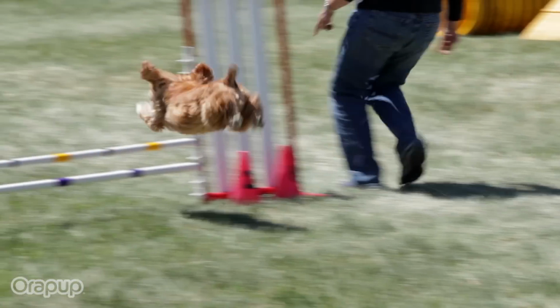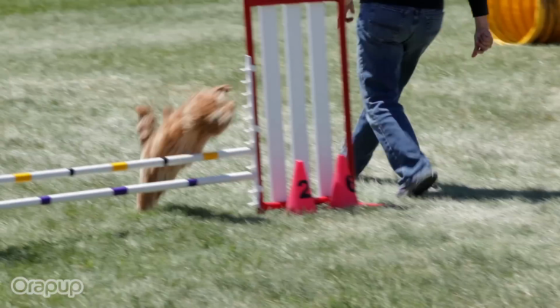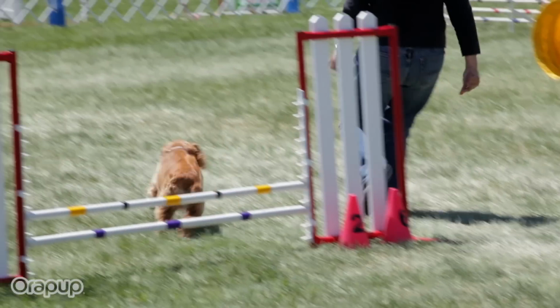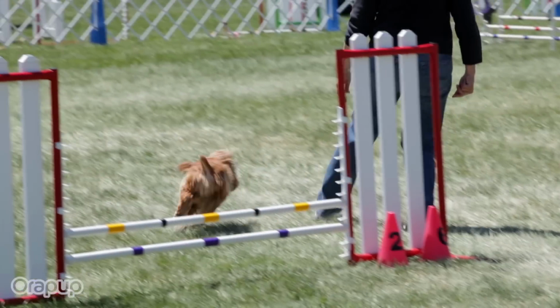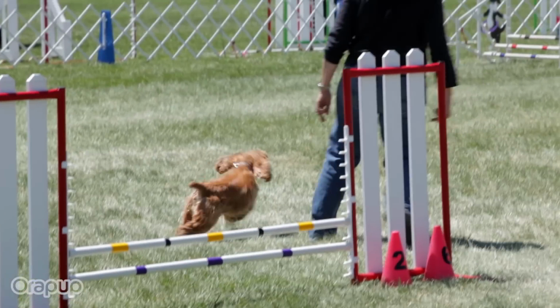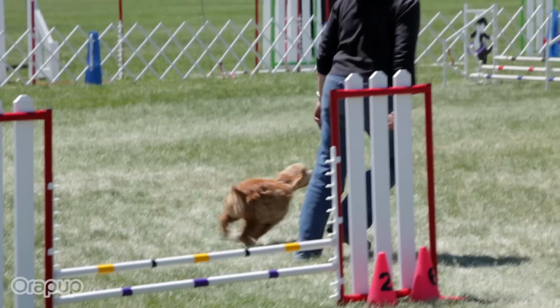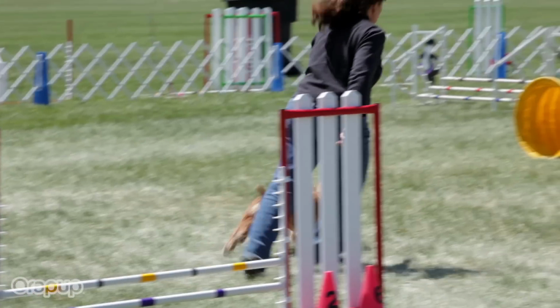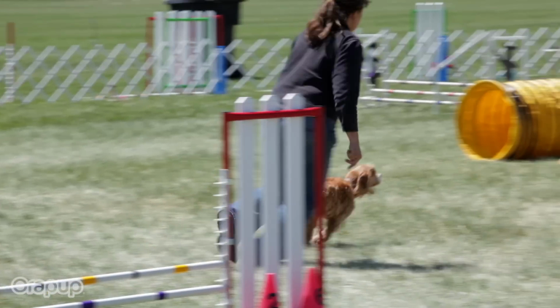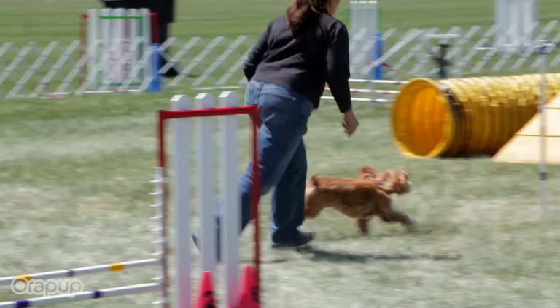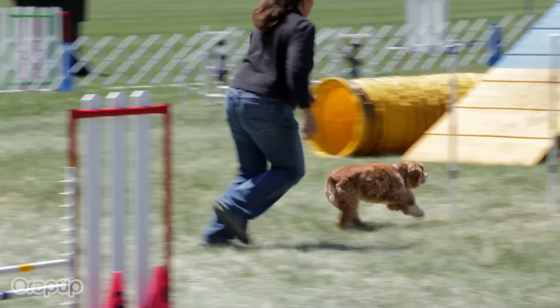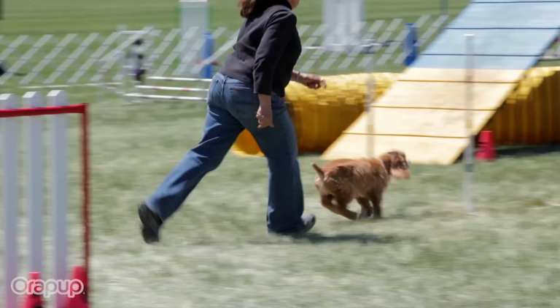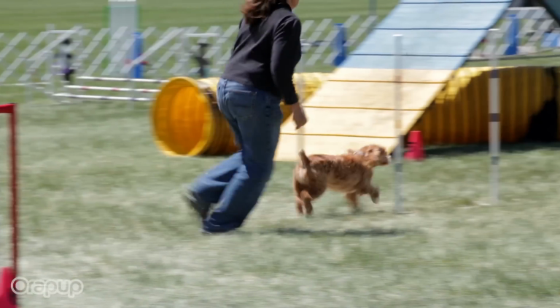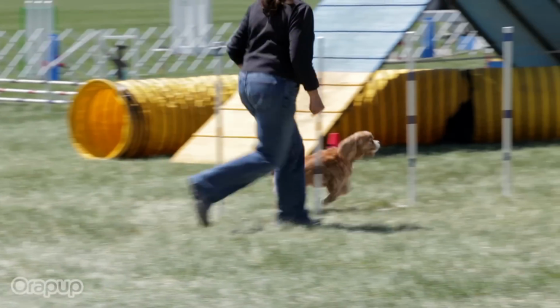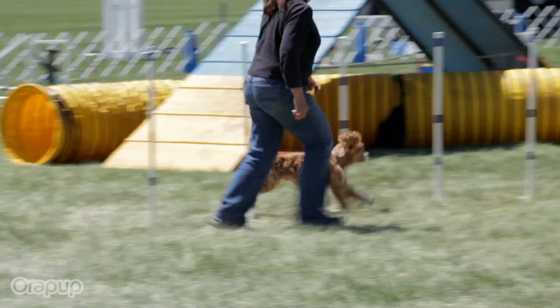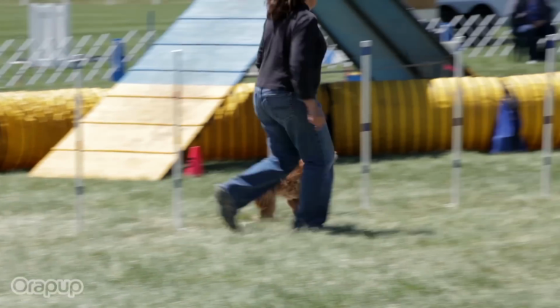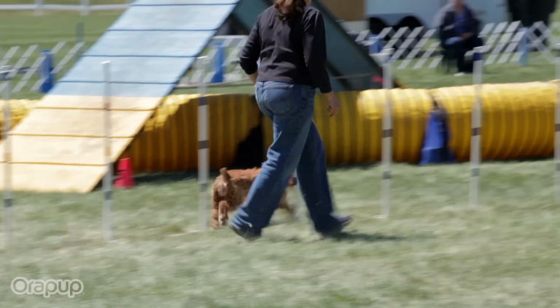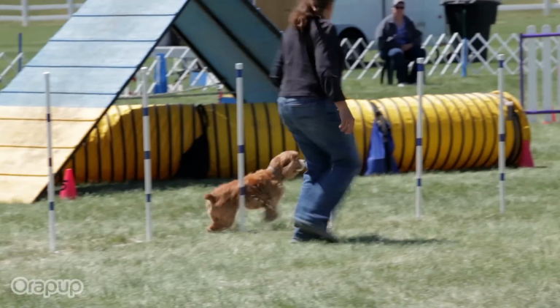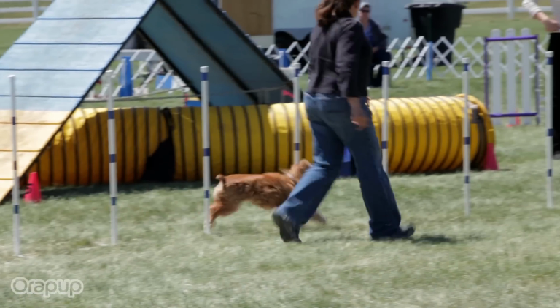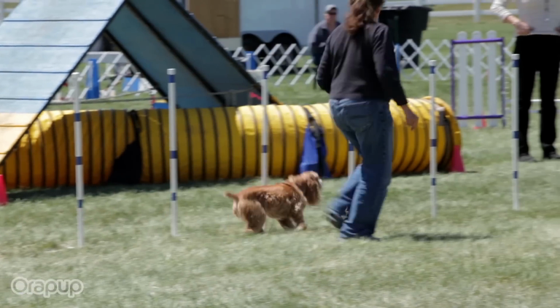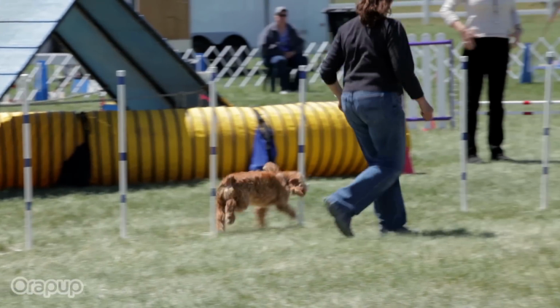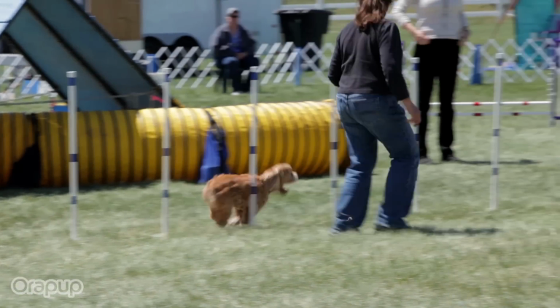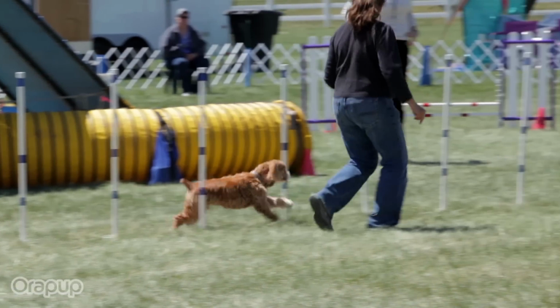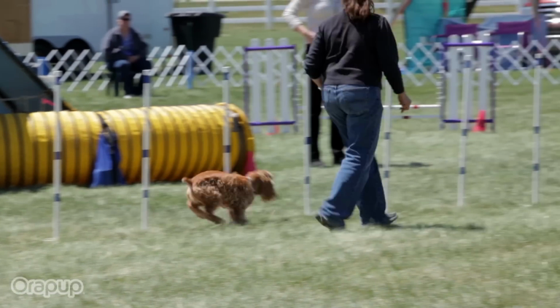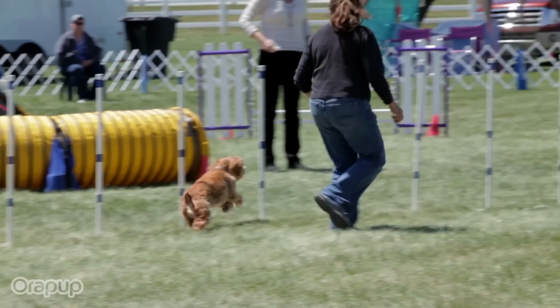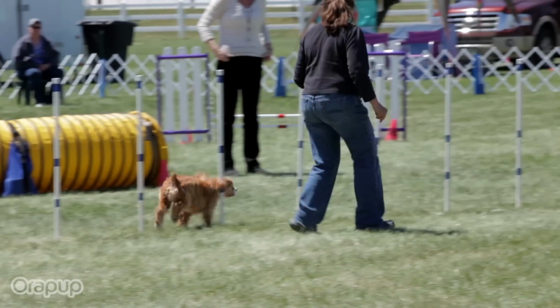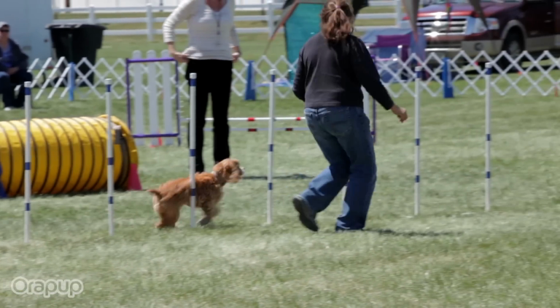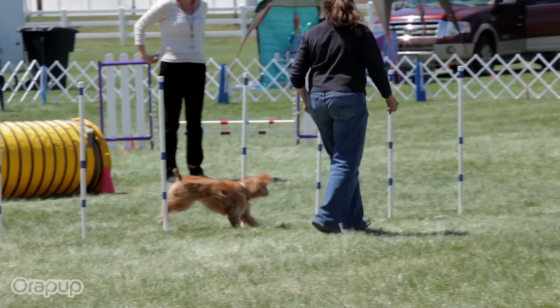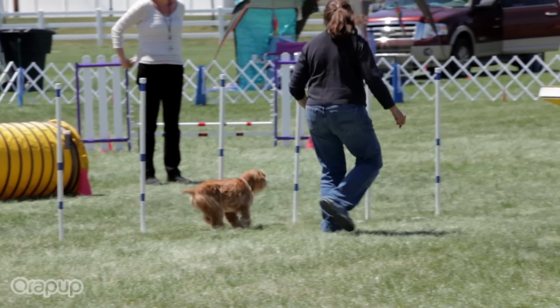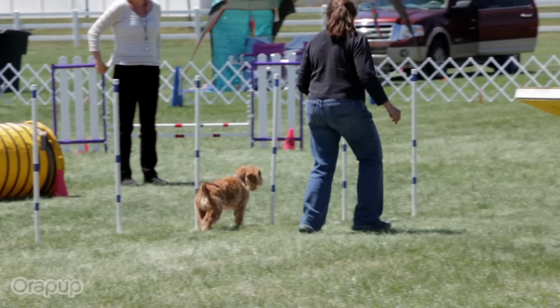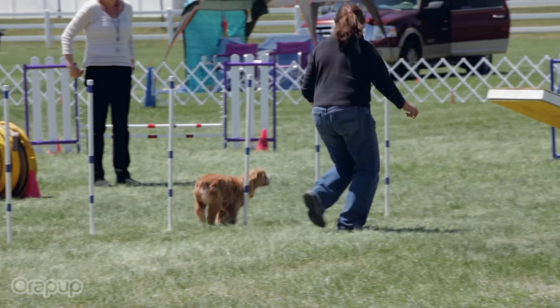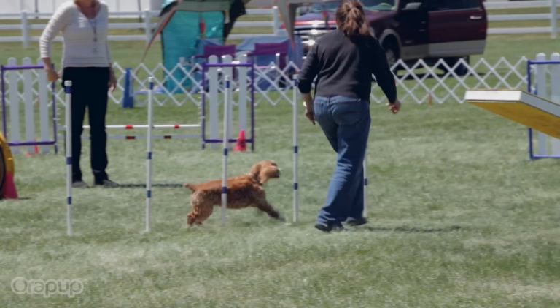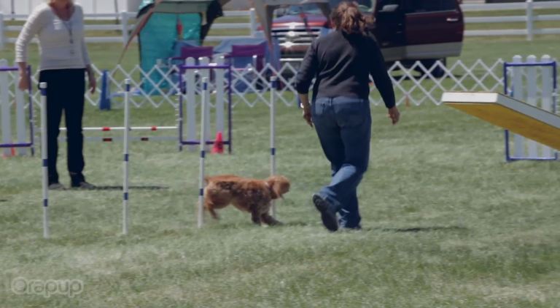Even best in breed need help with bad dog breath. Get your Aura Pup now, exclusively at AuraPup.com.